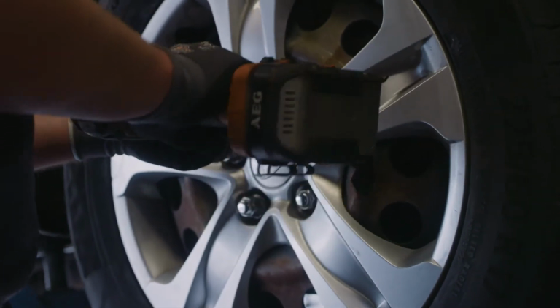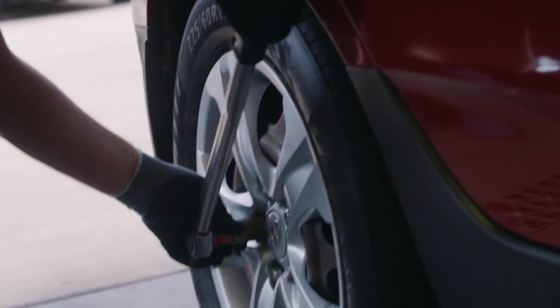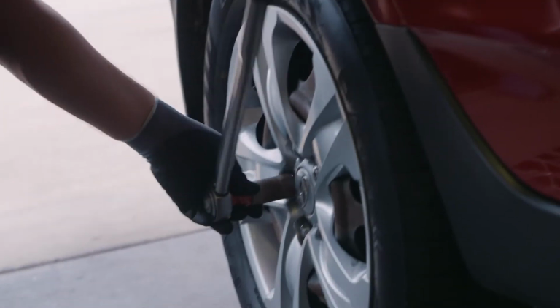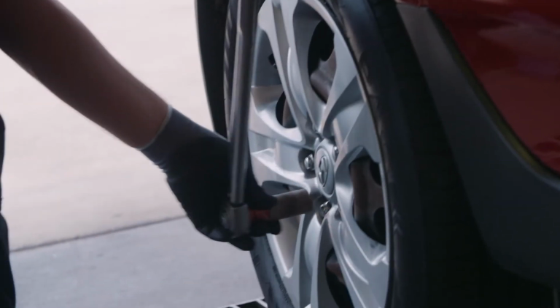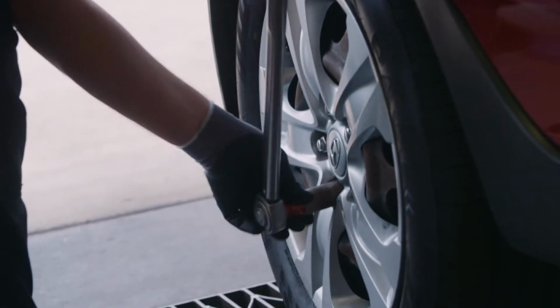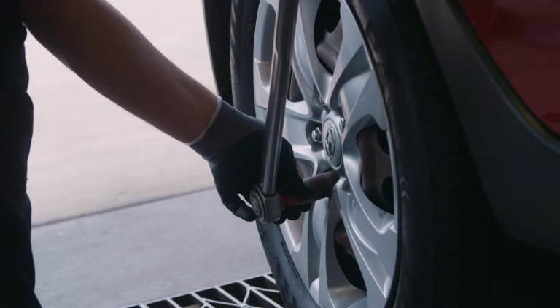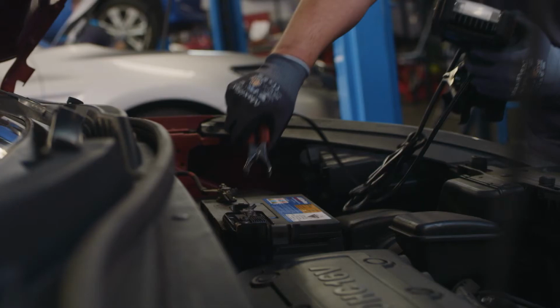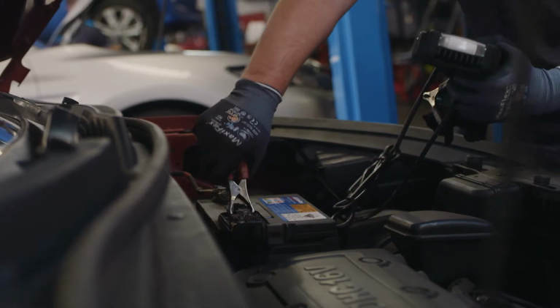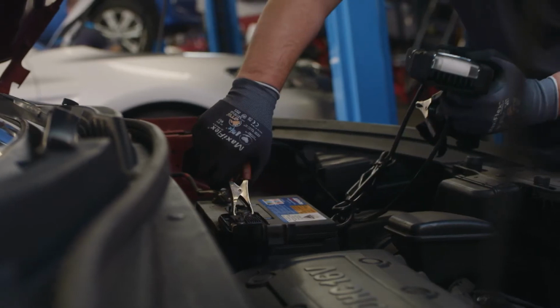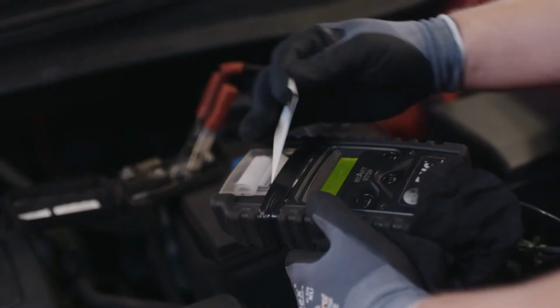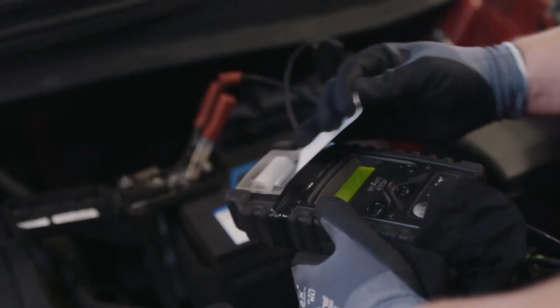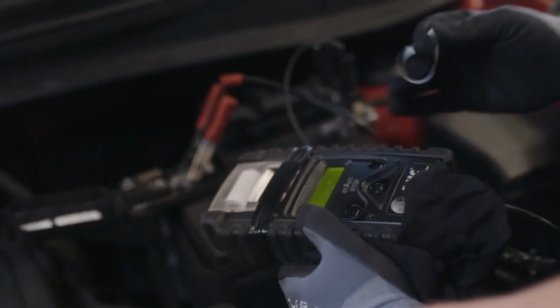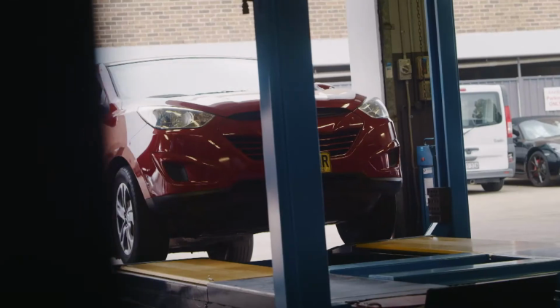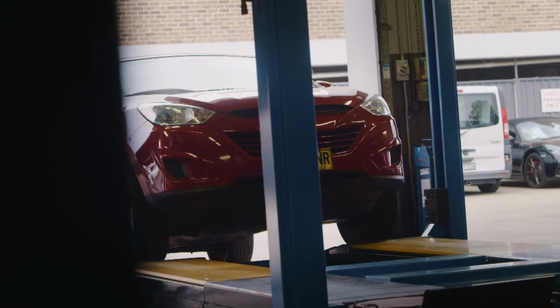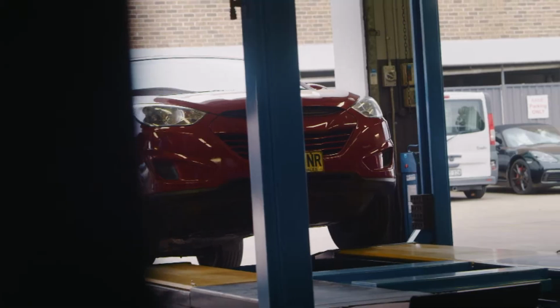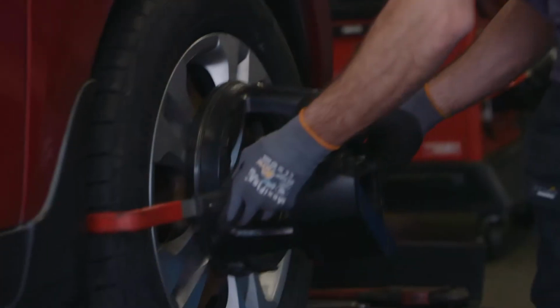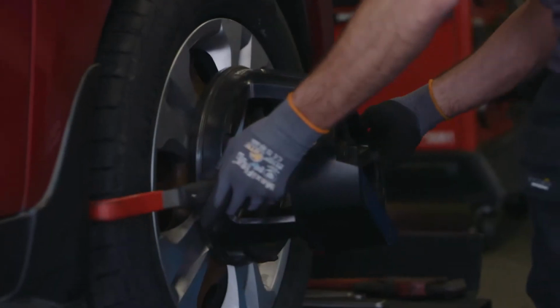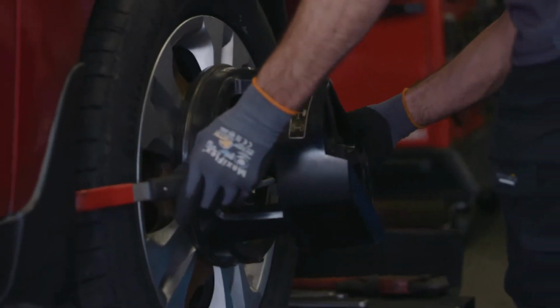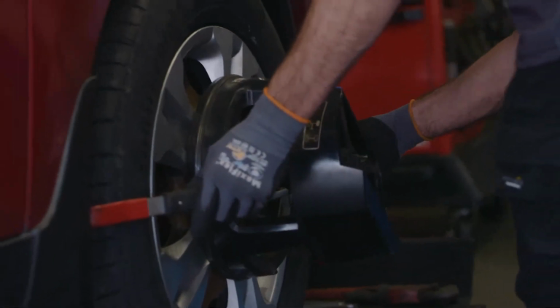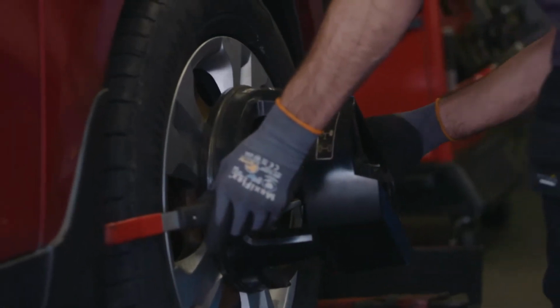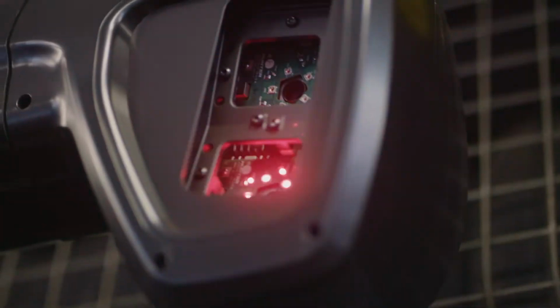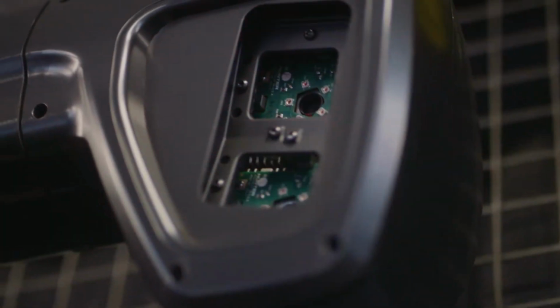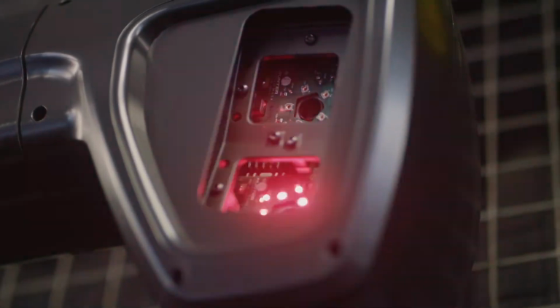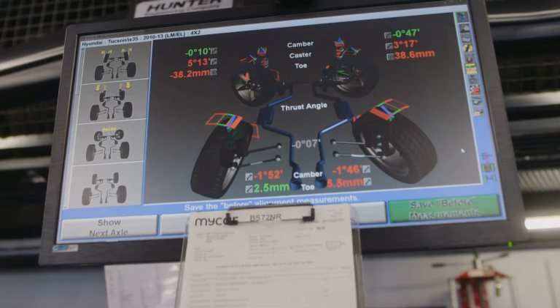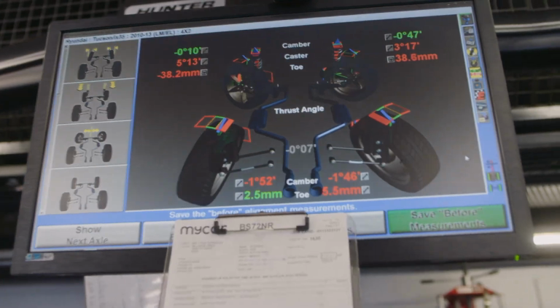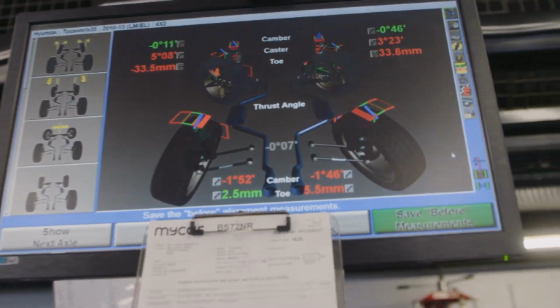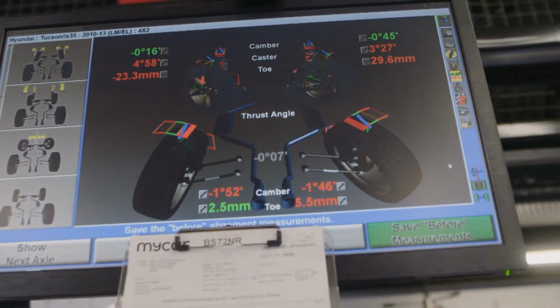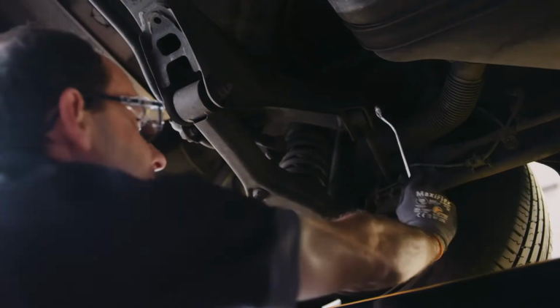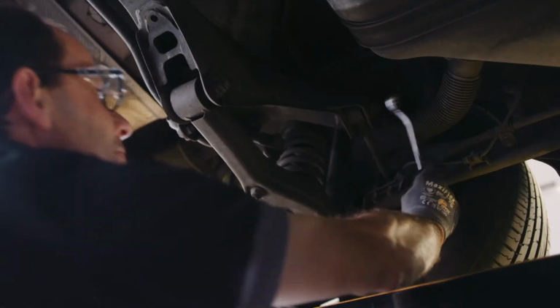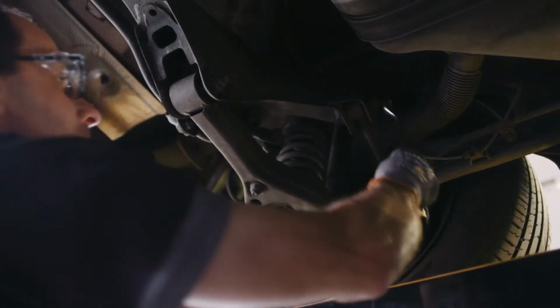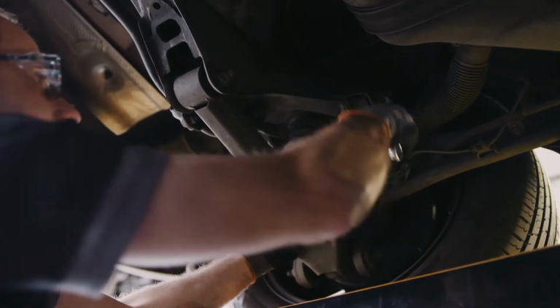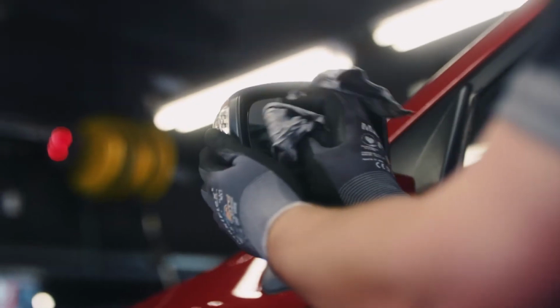Getting a service done to the car makes a huge difference. The safety aspects and all the checks and inspections gives the customer peace of mind.